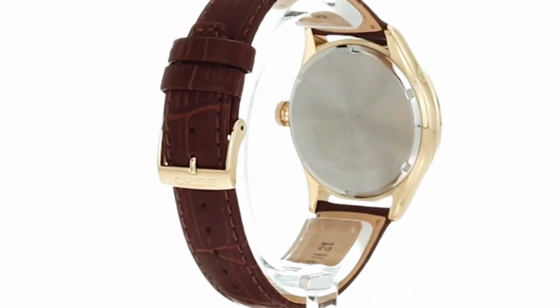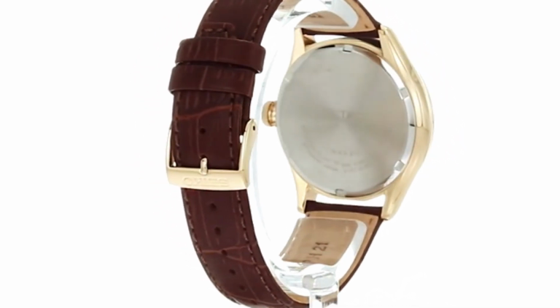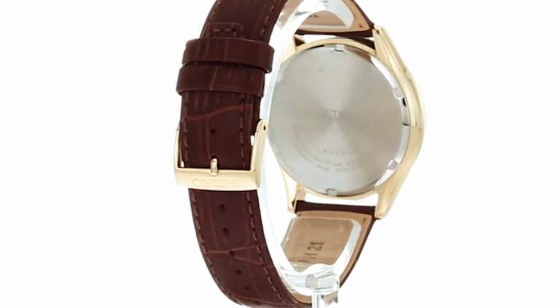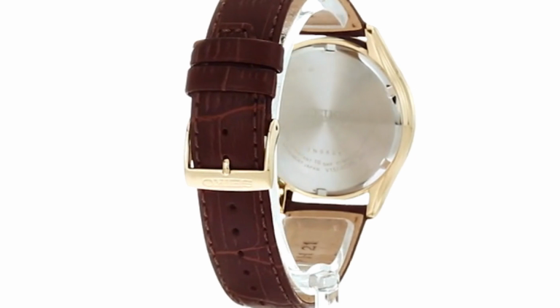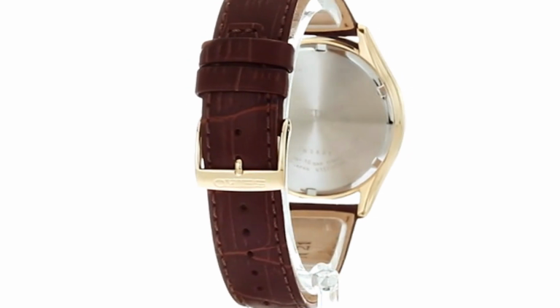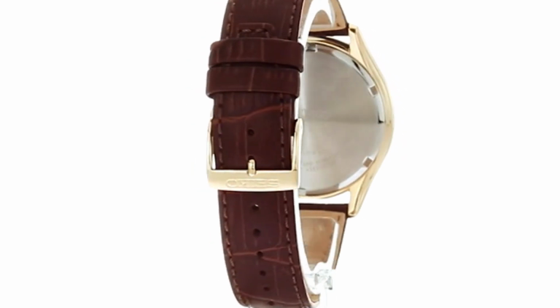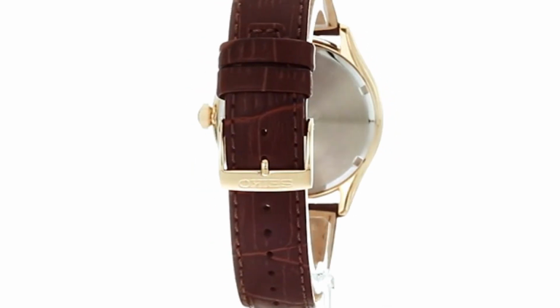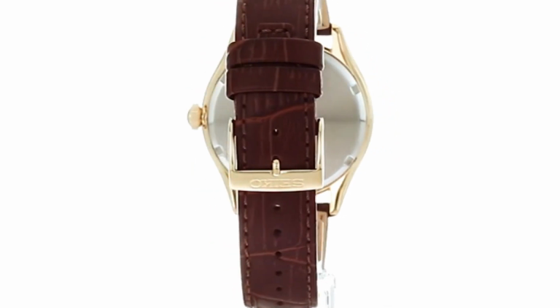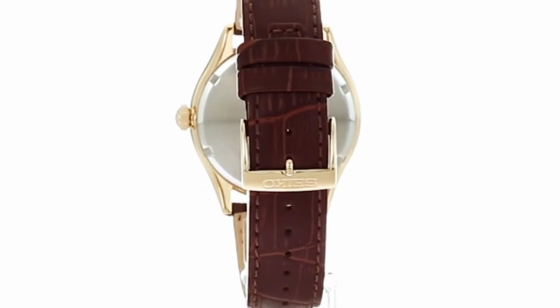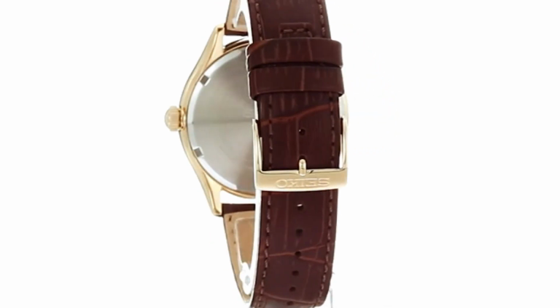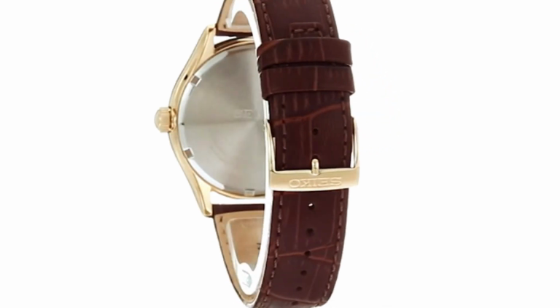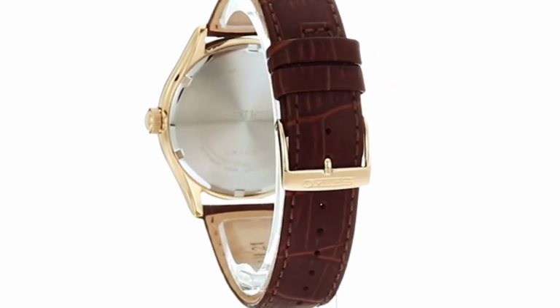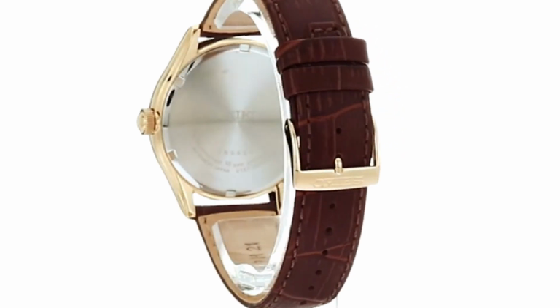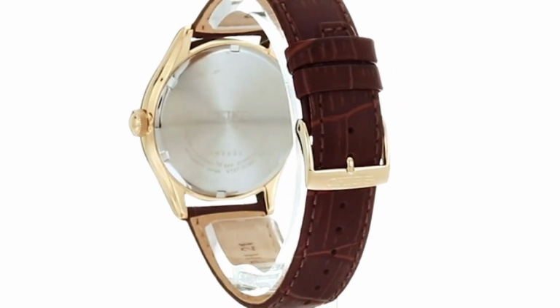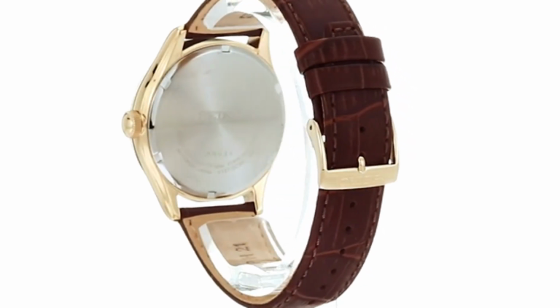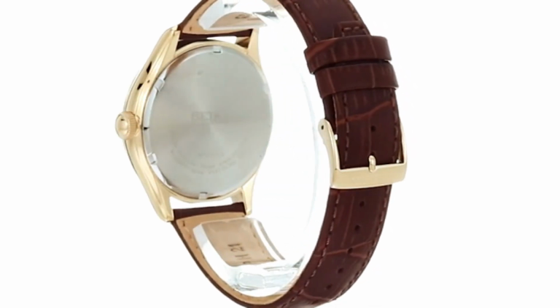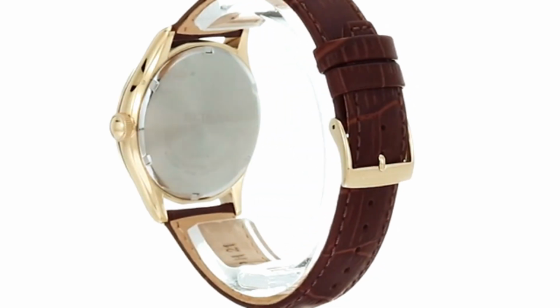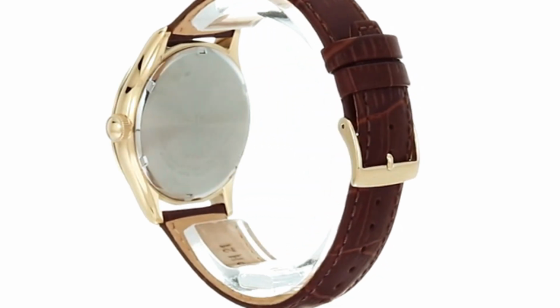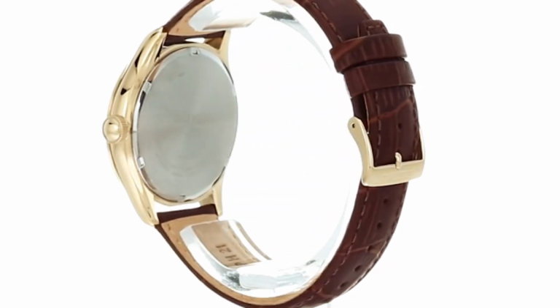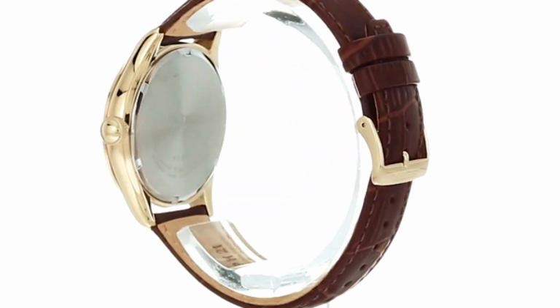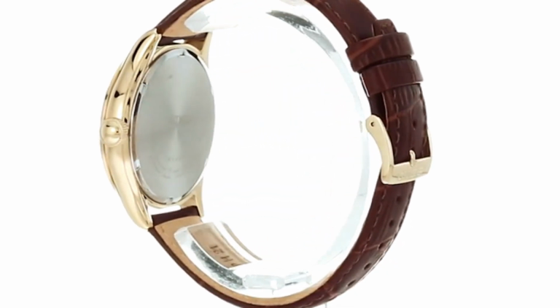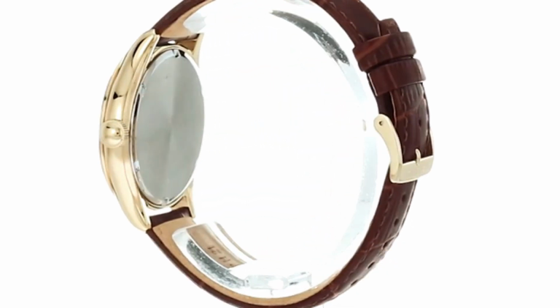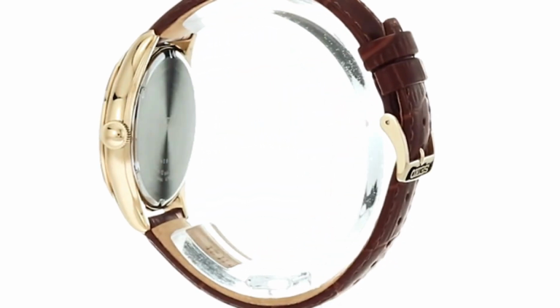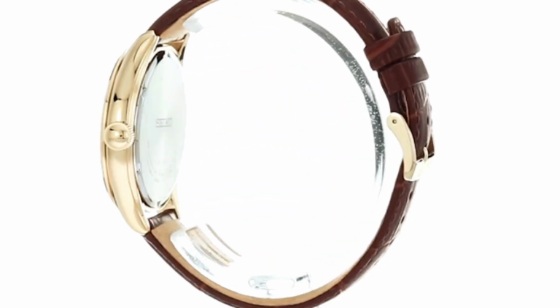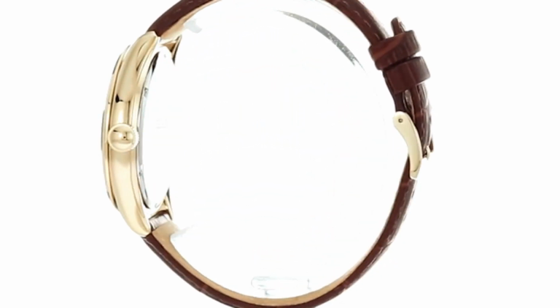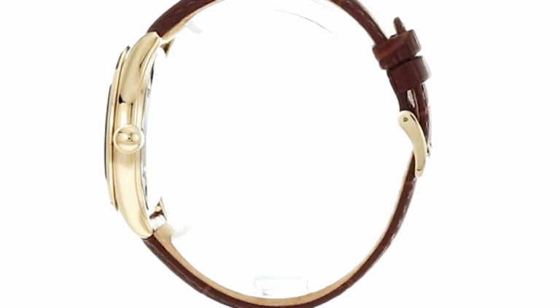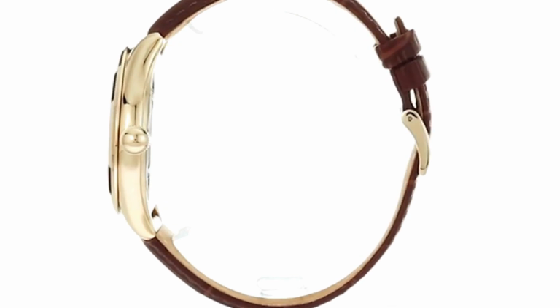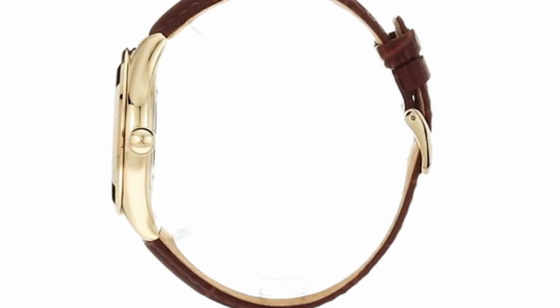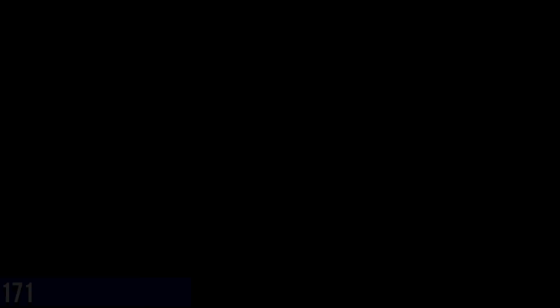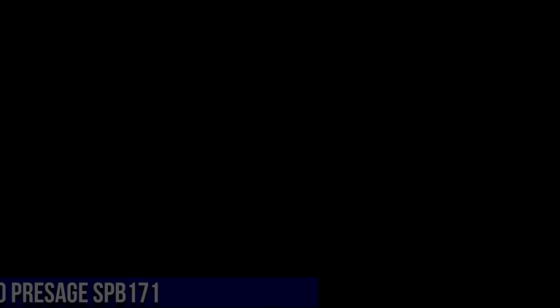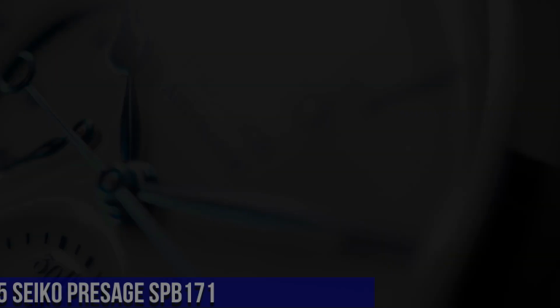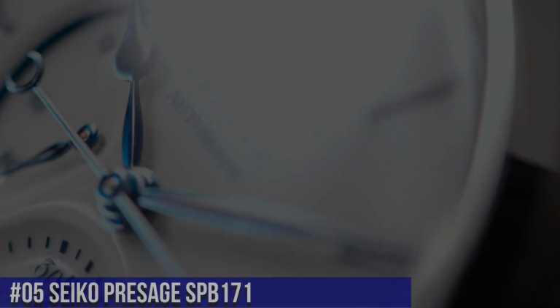Dial window material type: Hardlex. Display type: Analog. Buckle clasp.